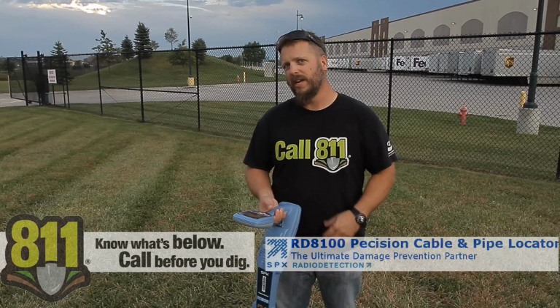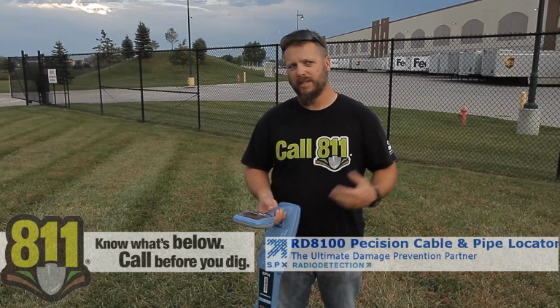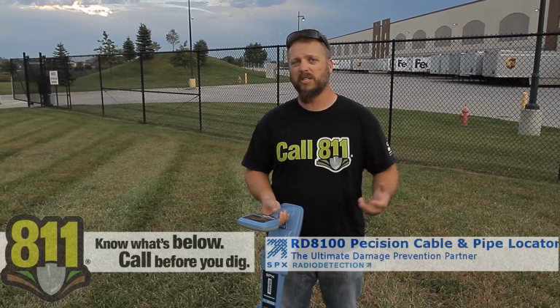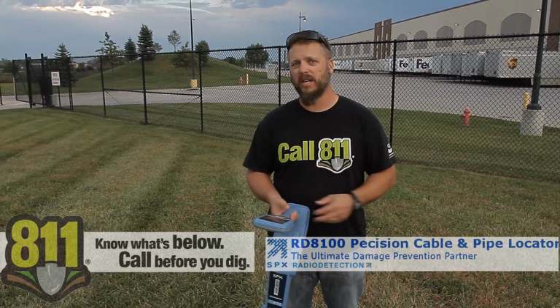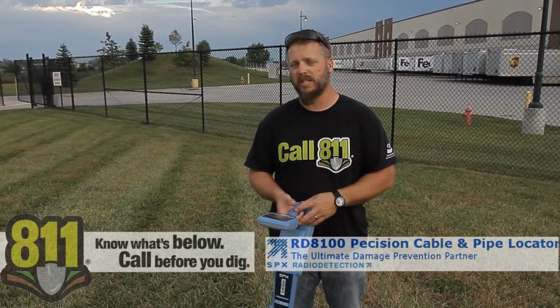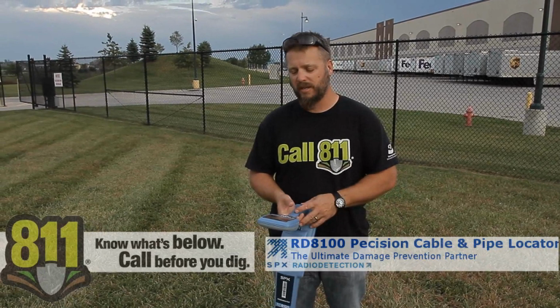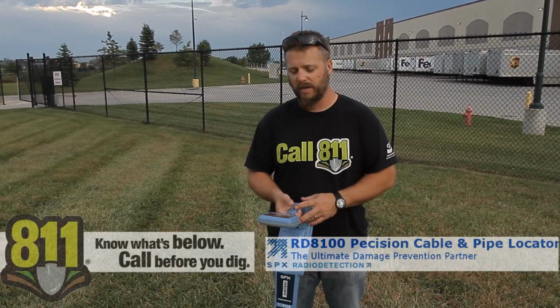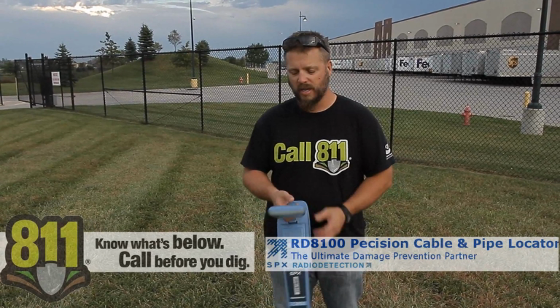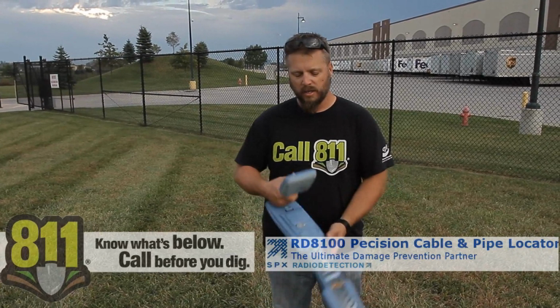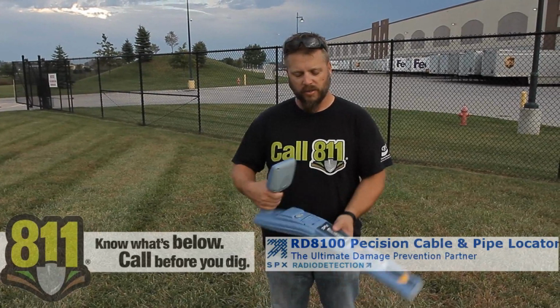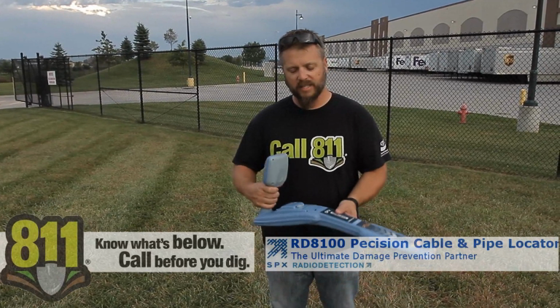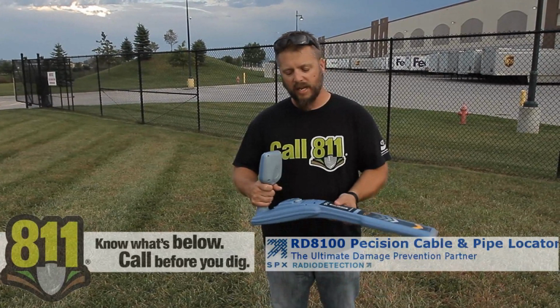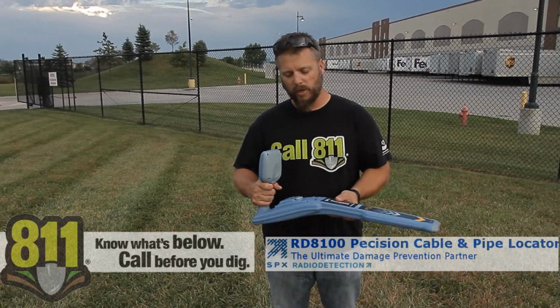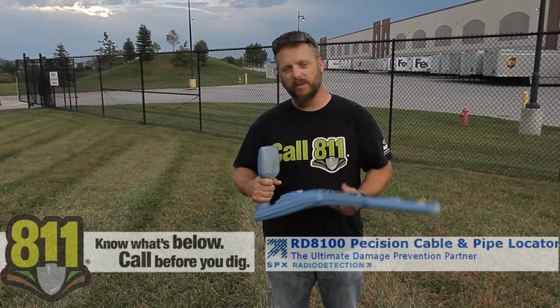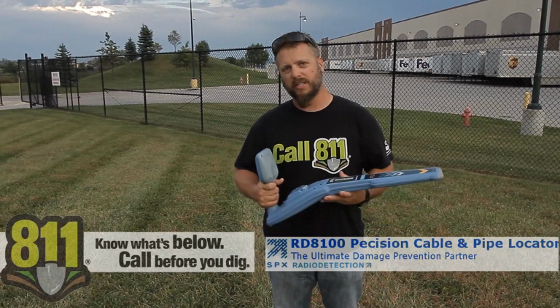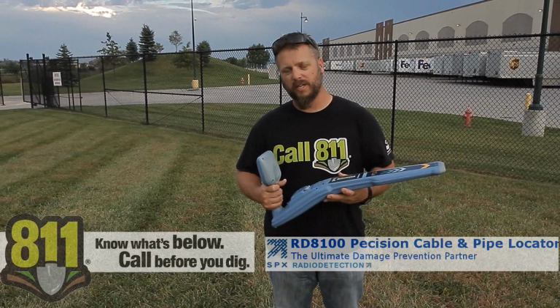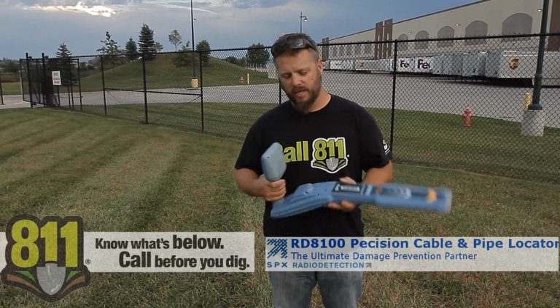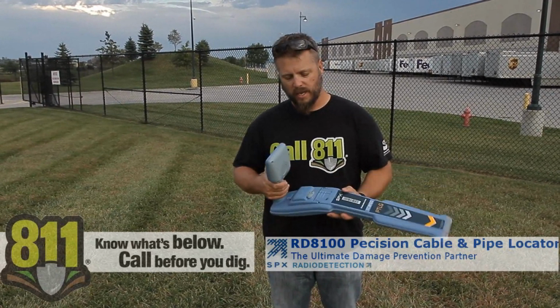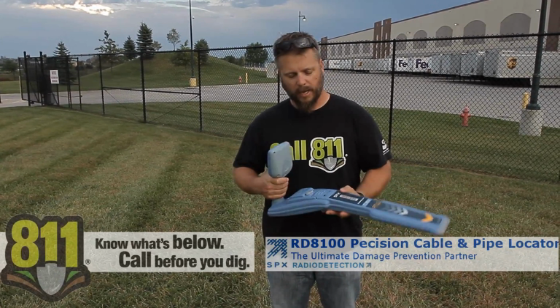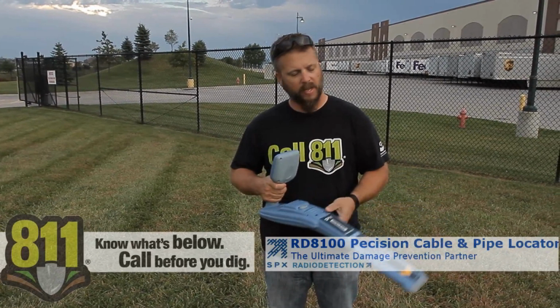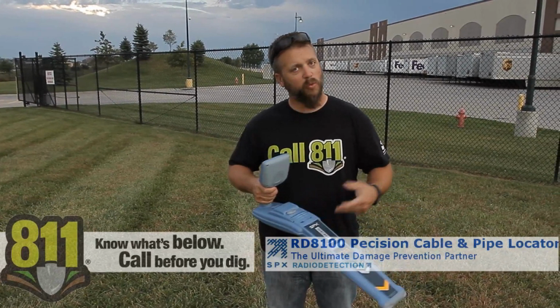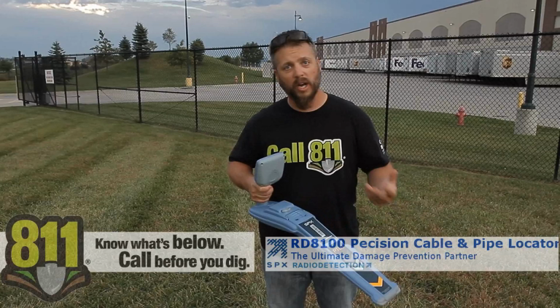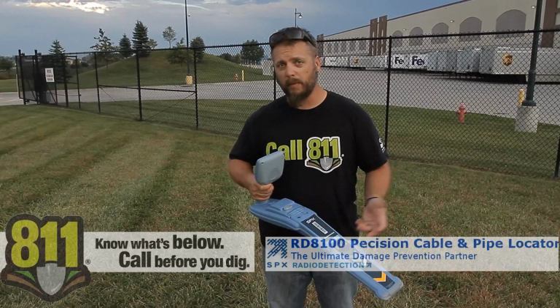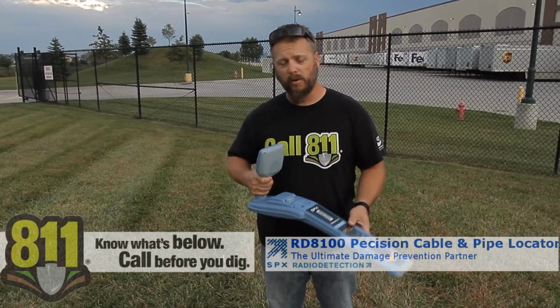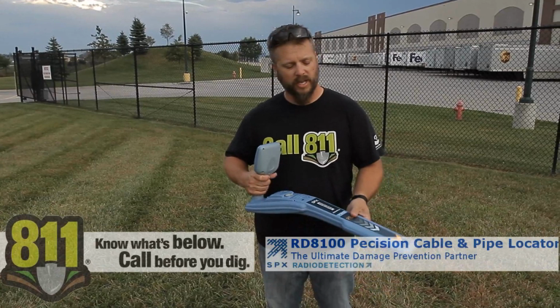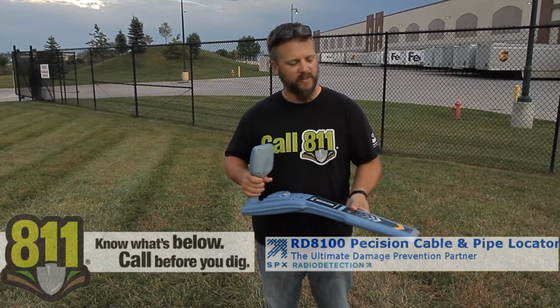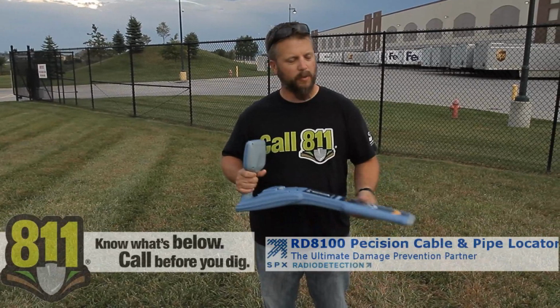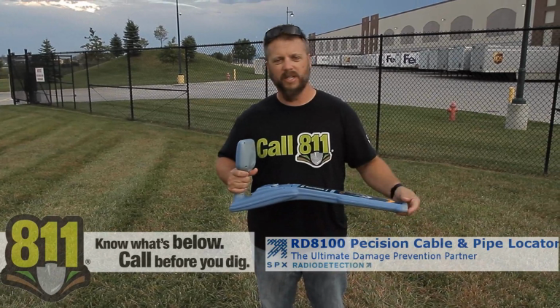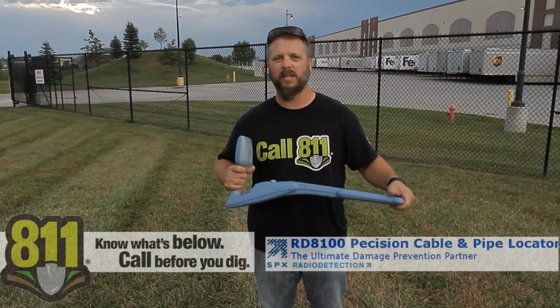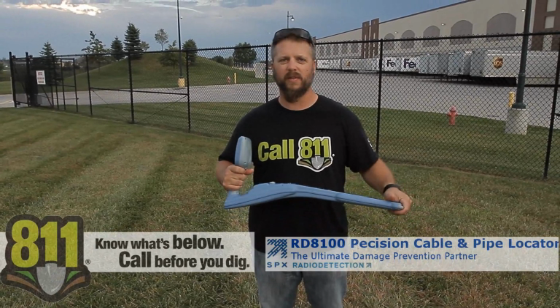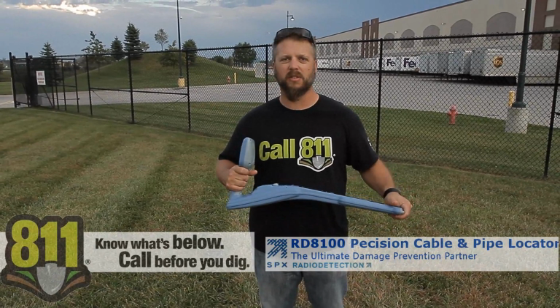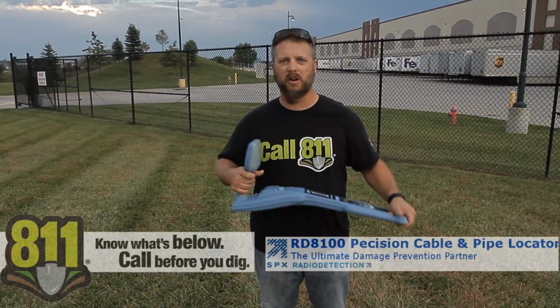That's the 8100 series. If you want a live demo, please give us a call.